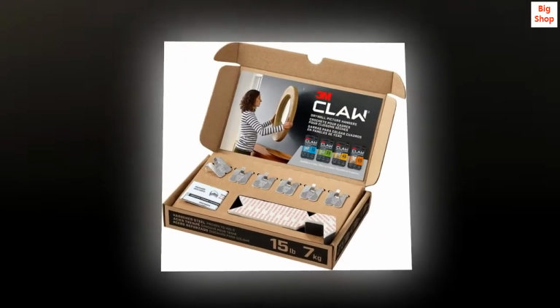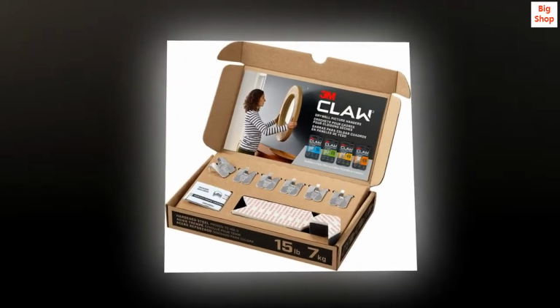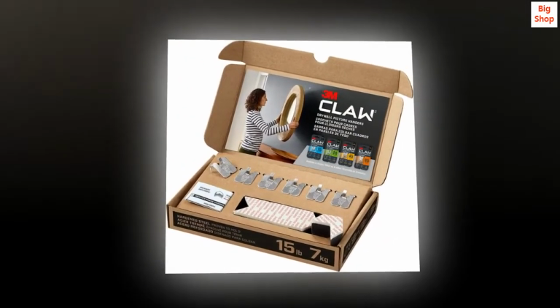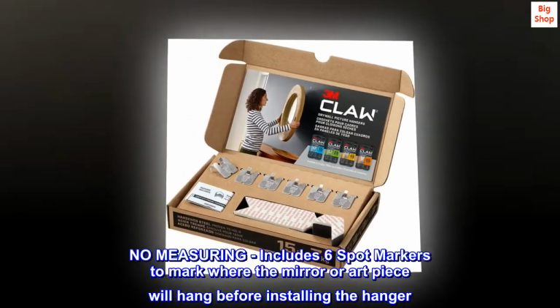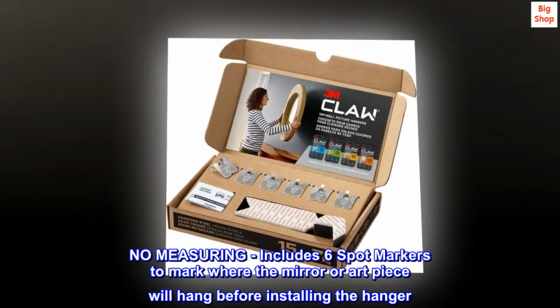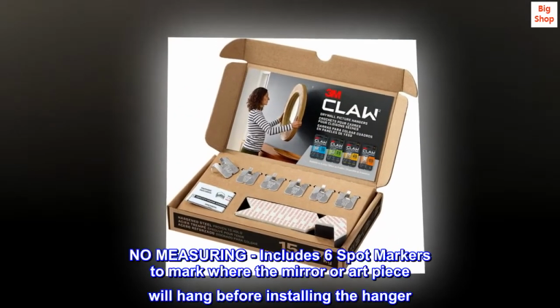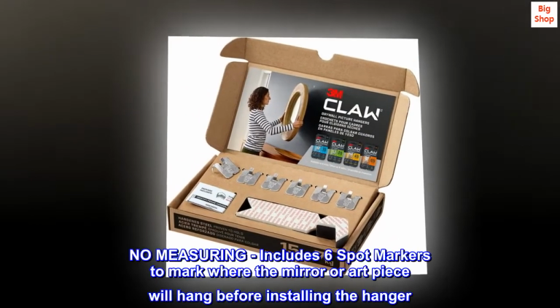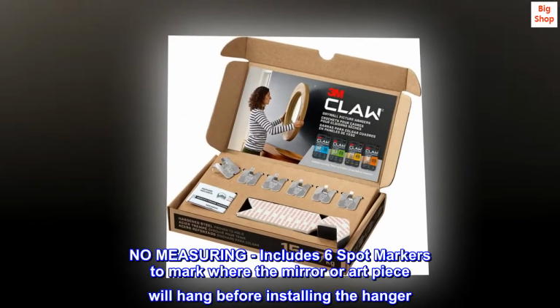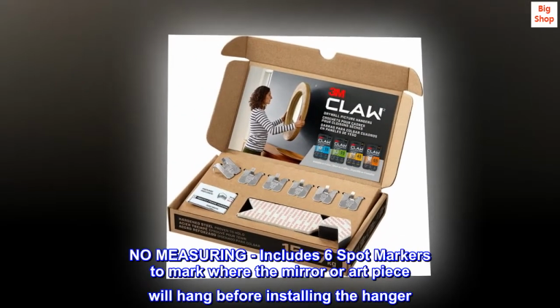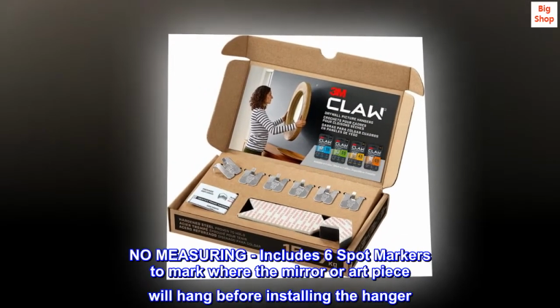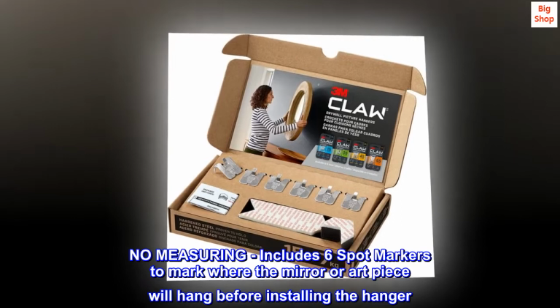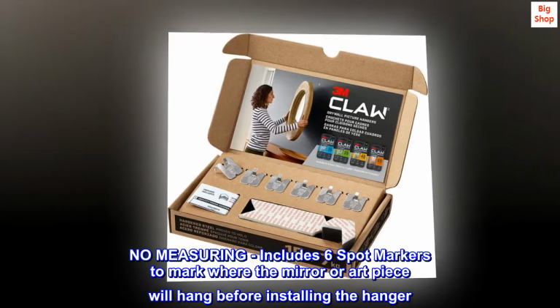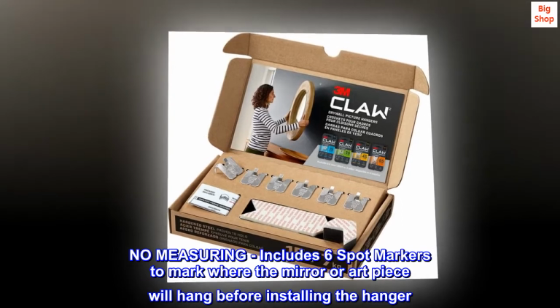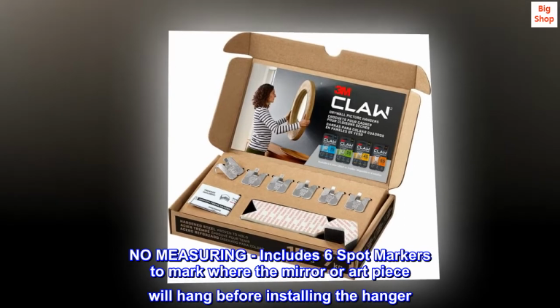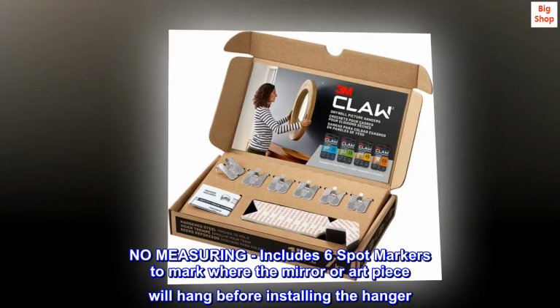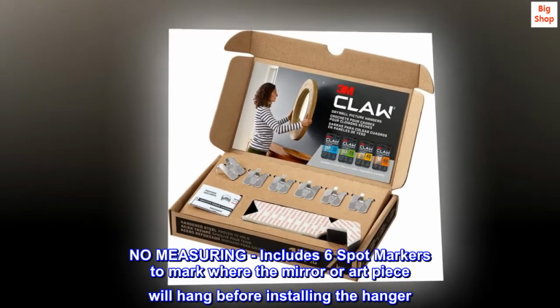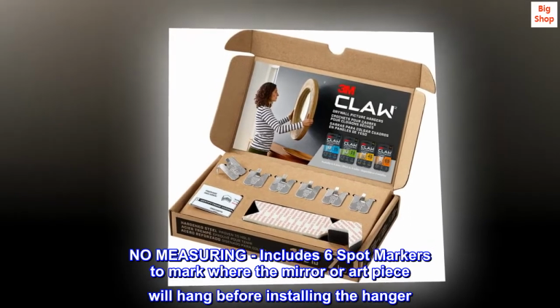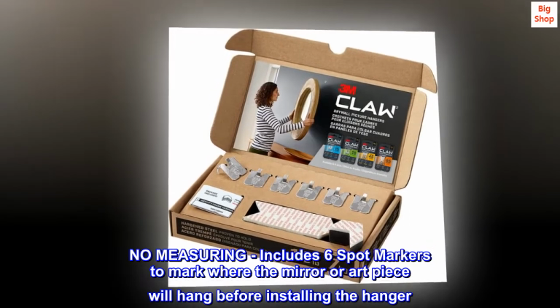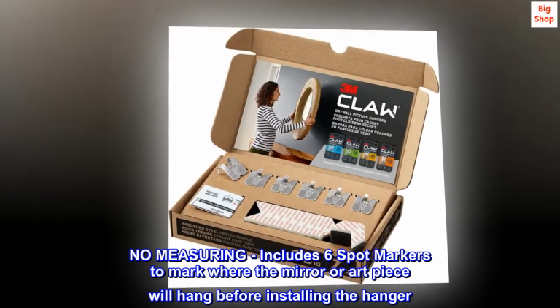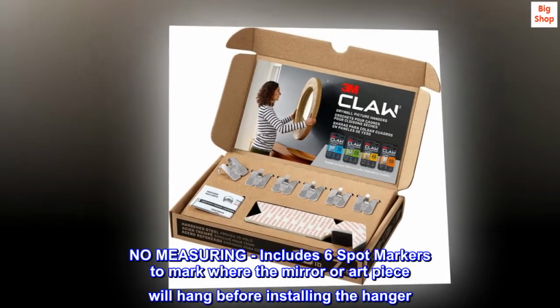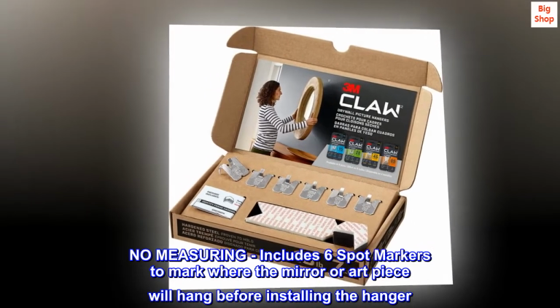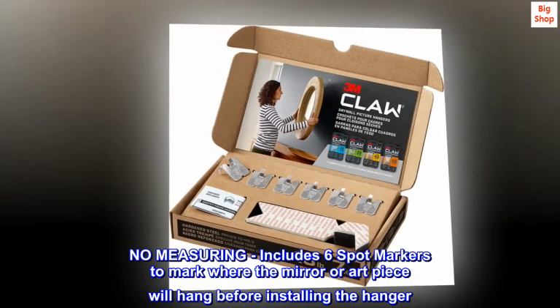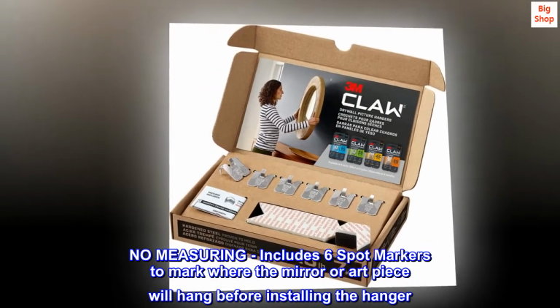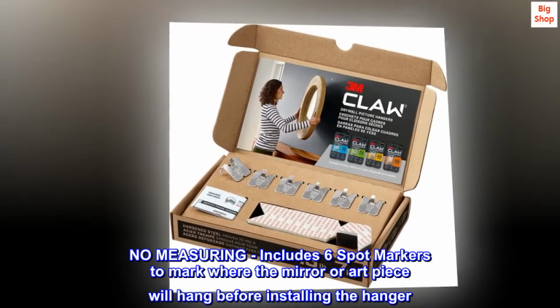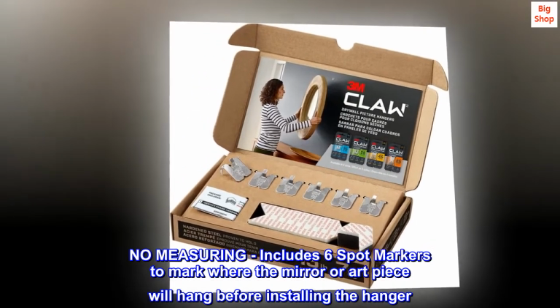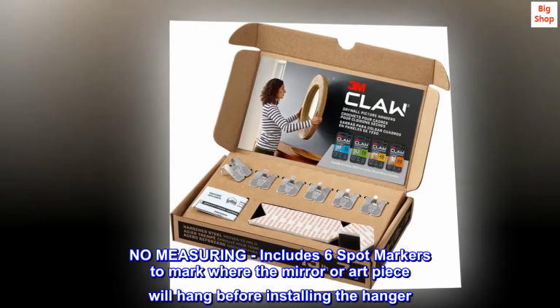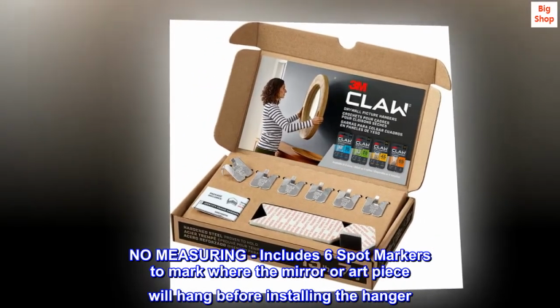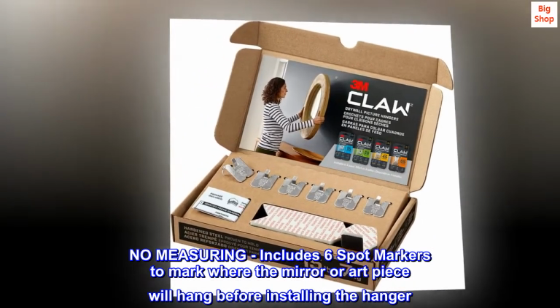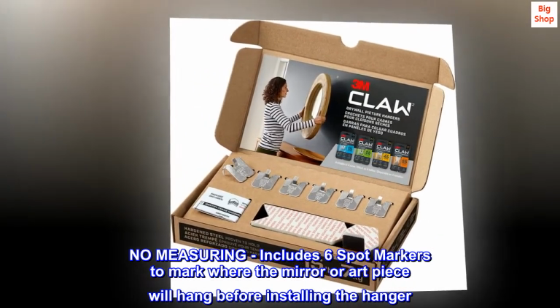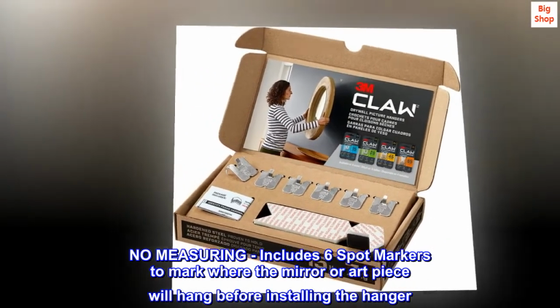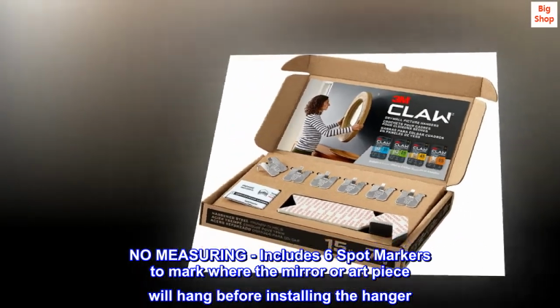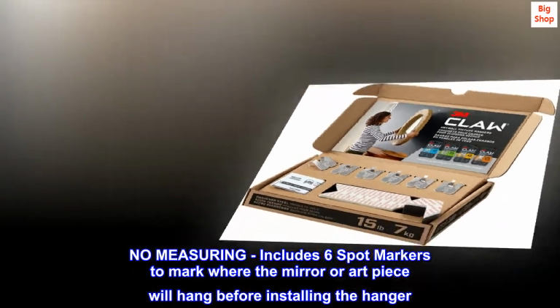No measuring. Includes 6 spot markers to mark where the mirror or art piece will hang before installing the hanger.